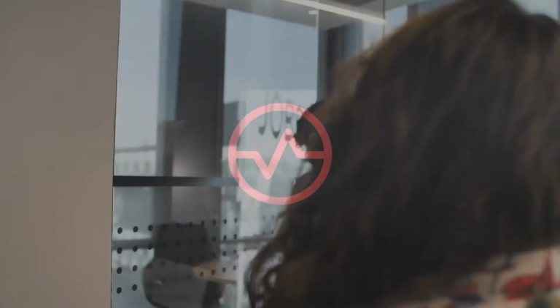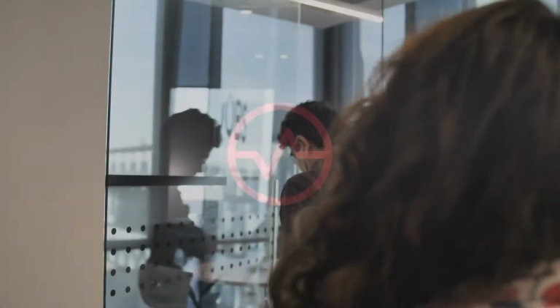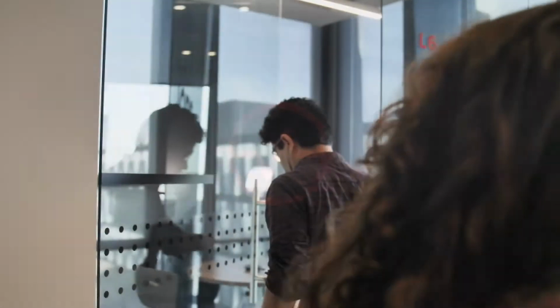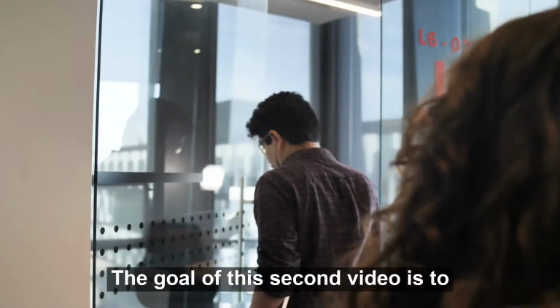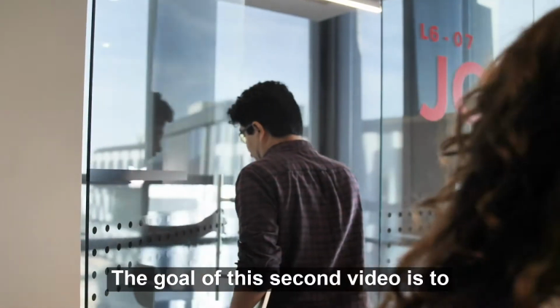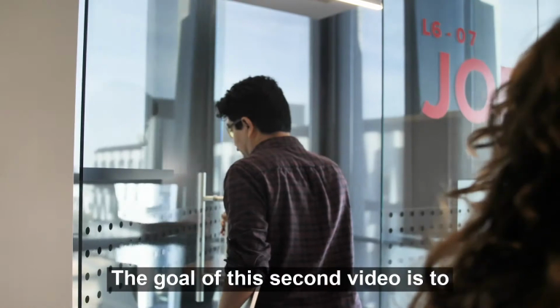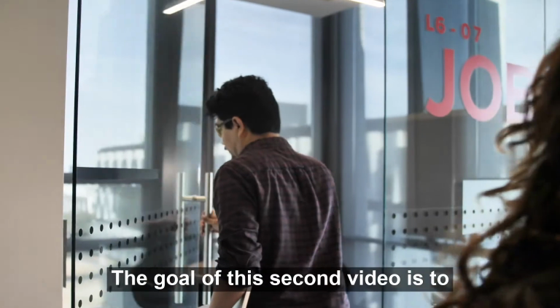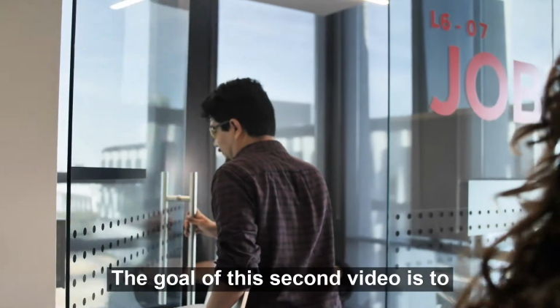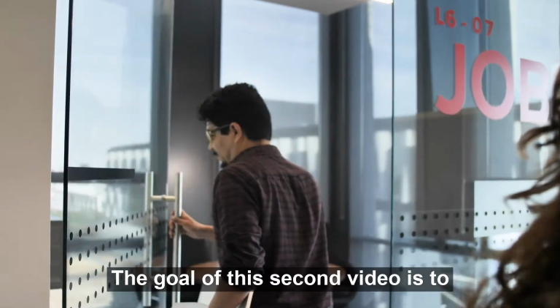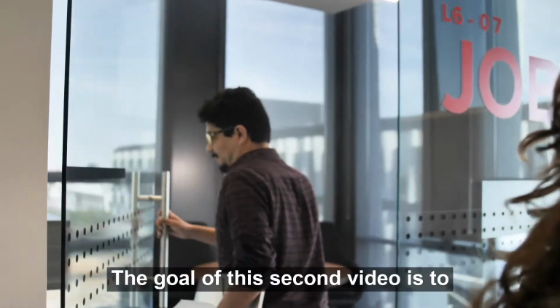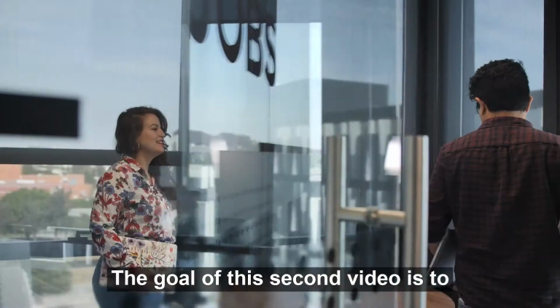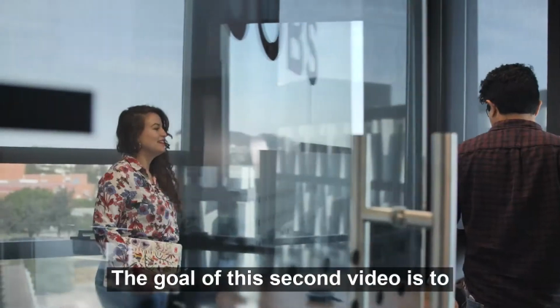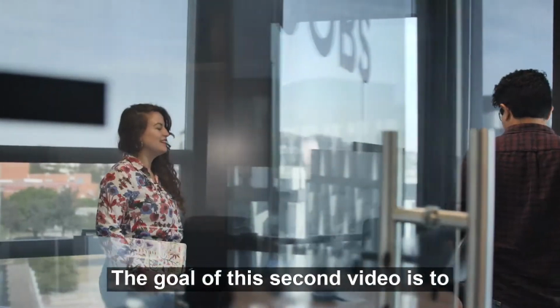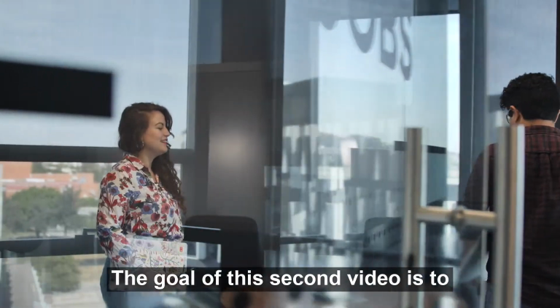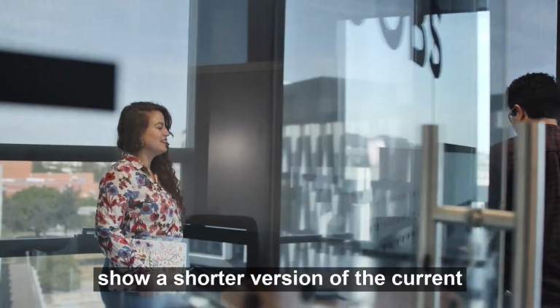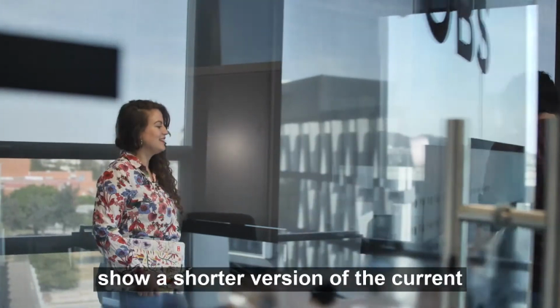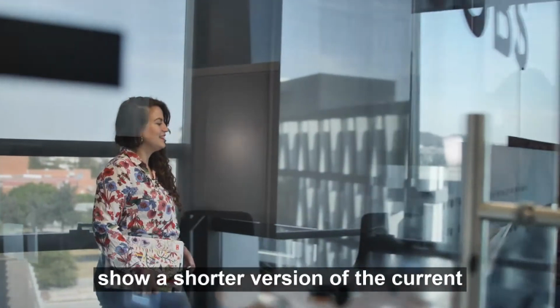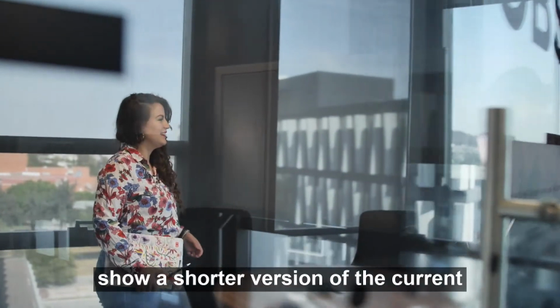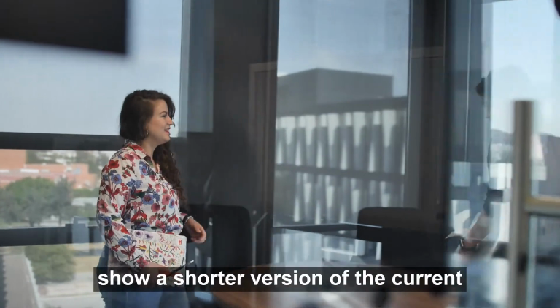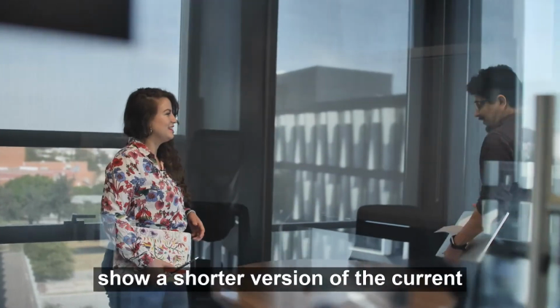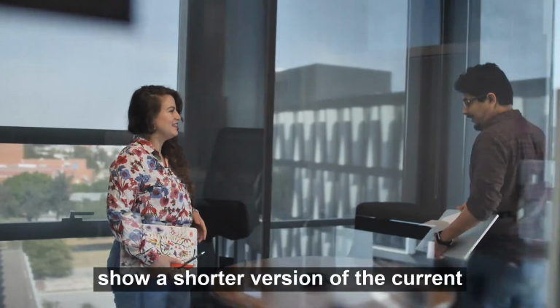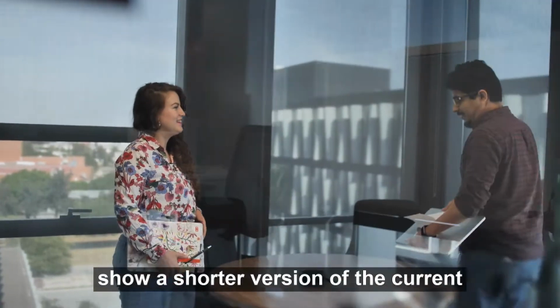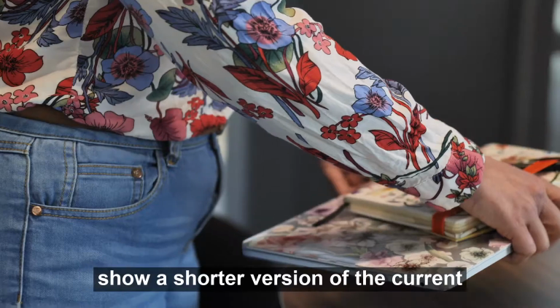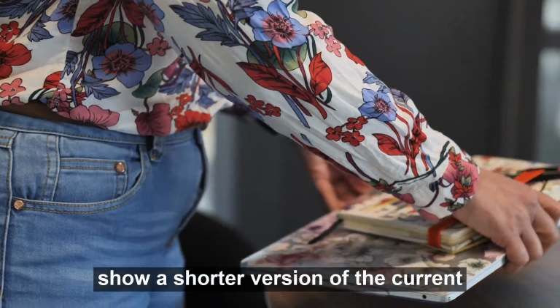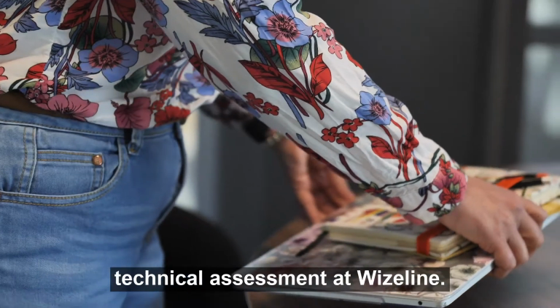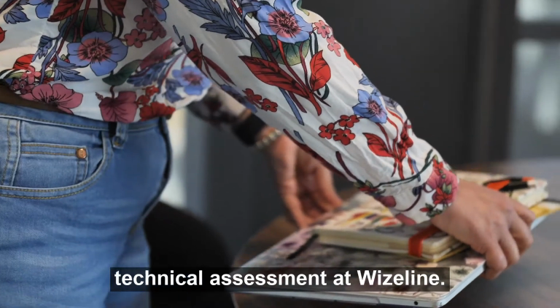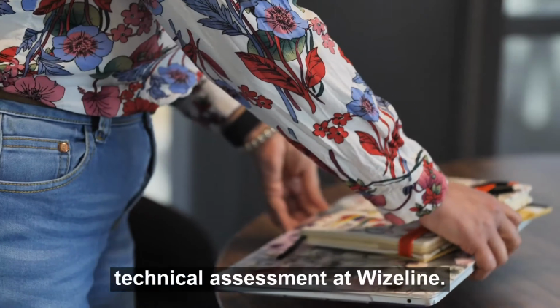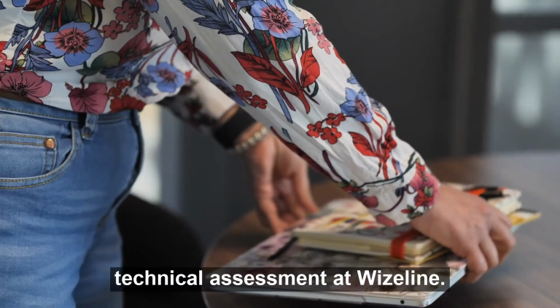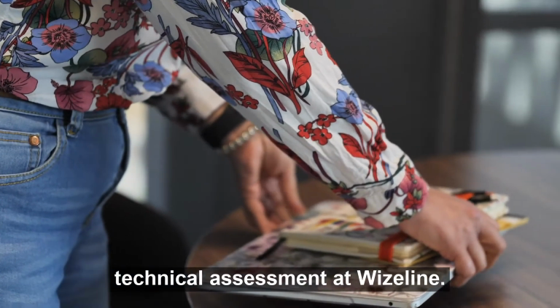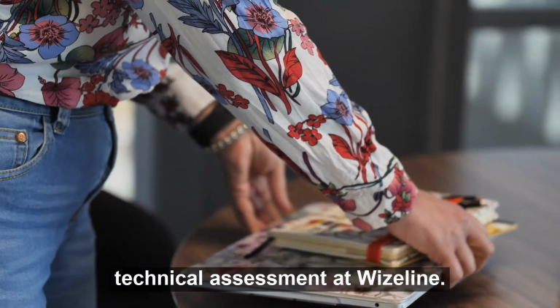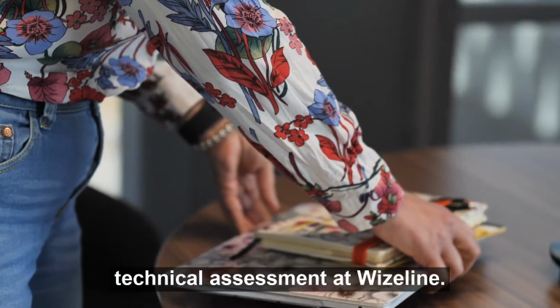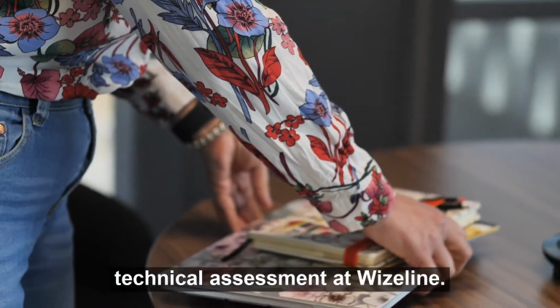The goal of this video is to show a shorter version of the current technical assessment at Wiseline.